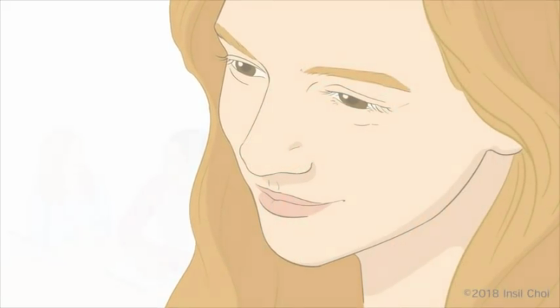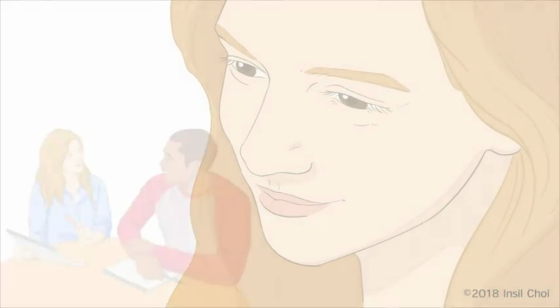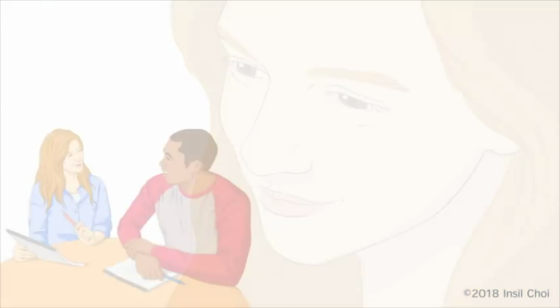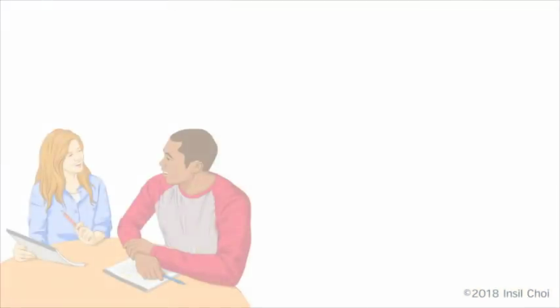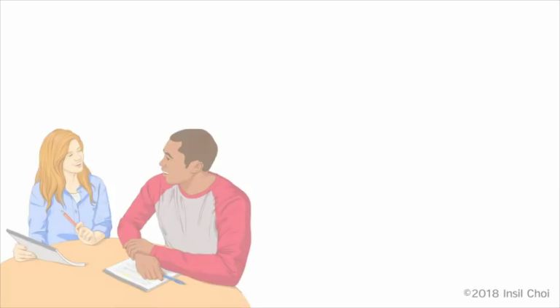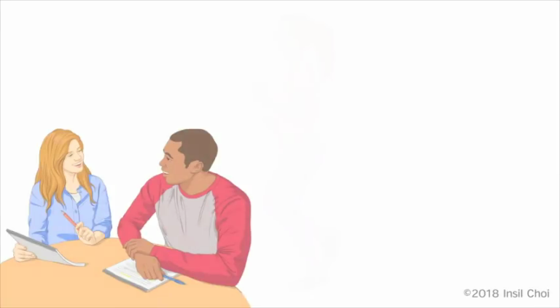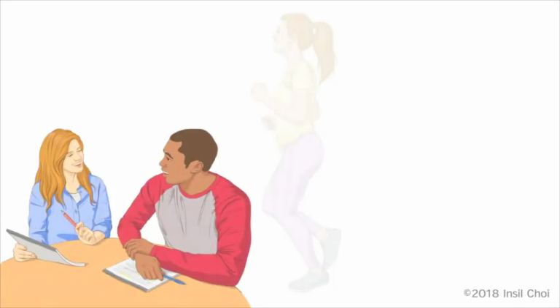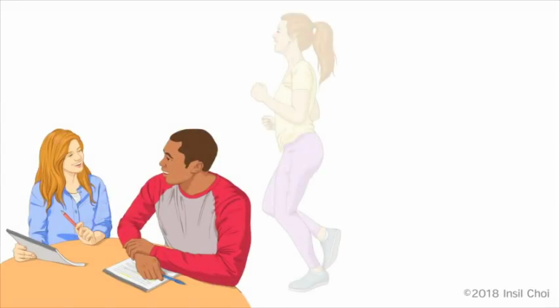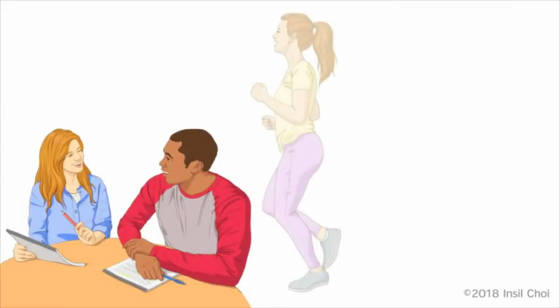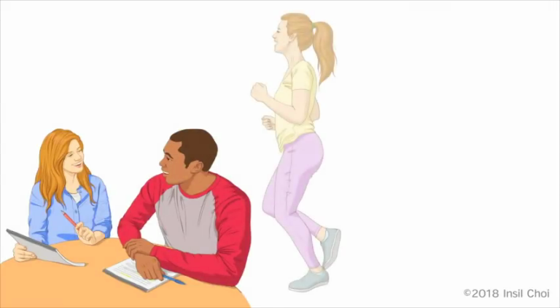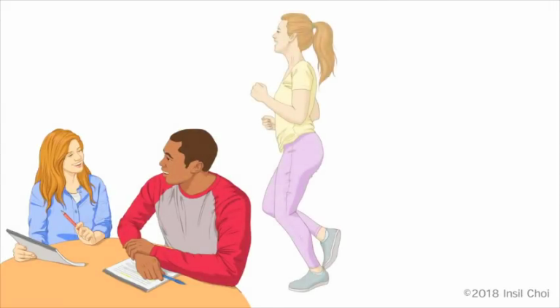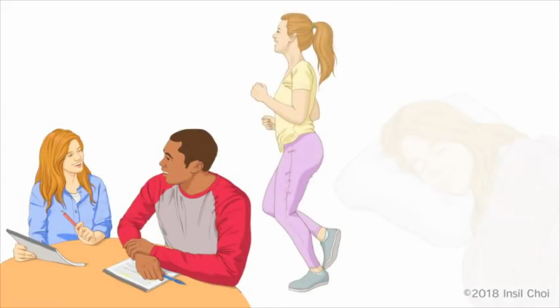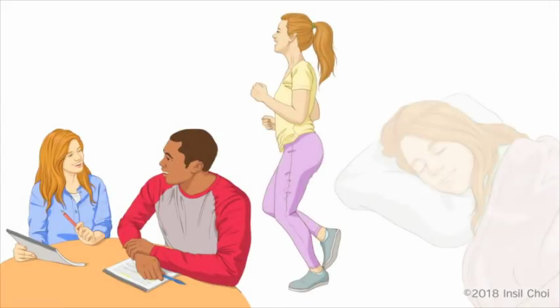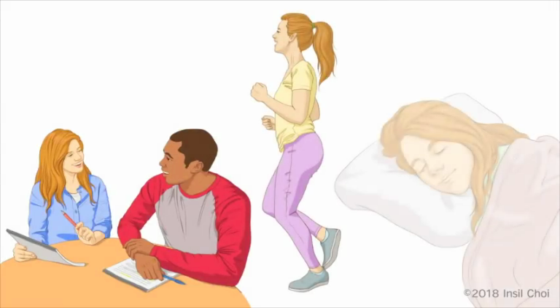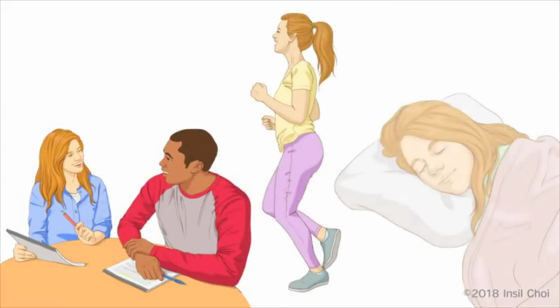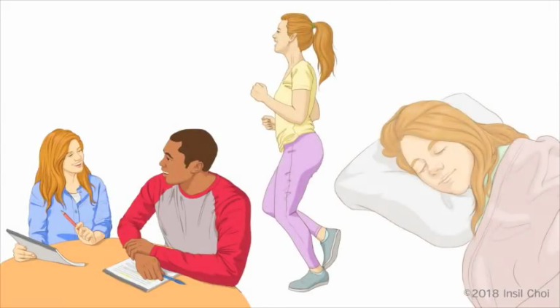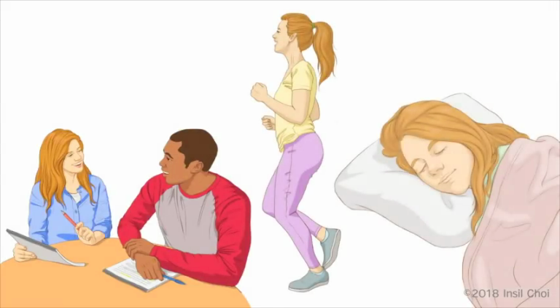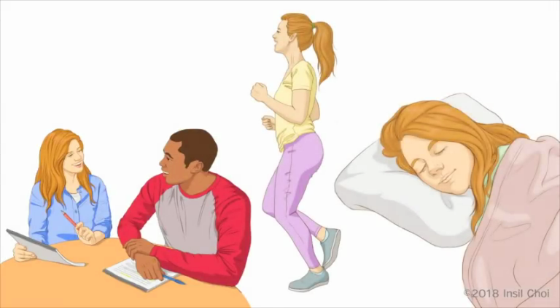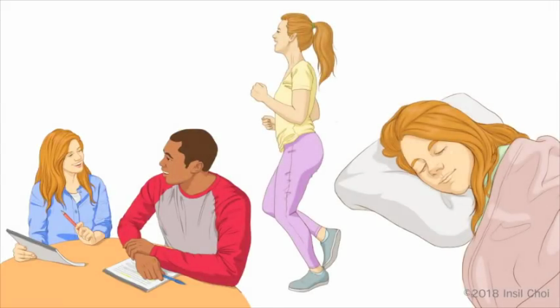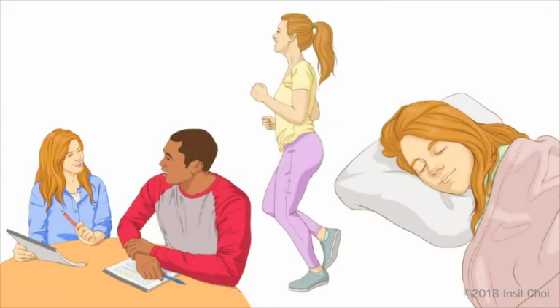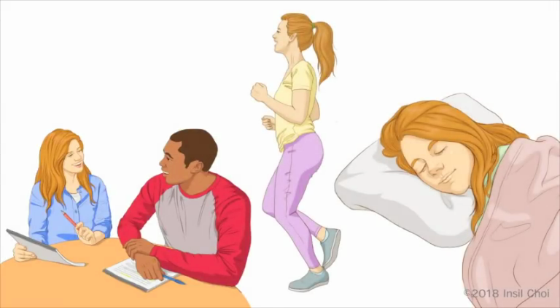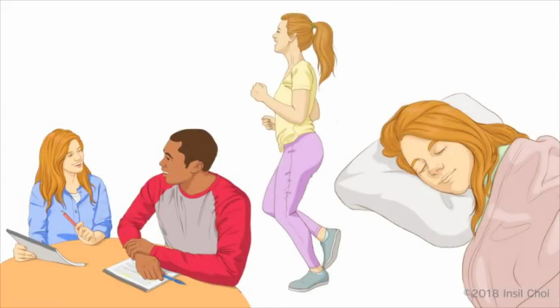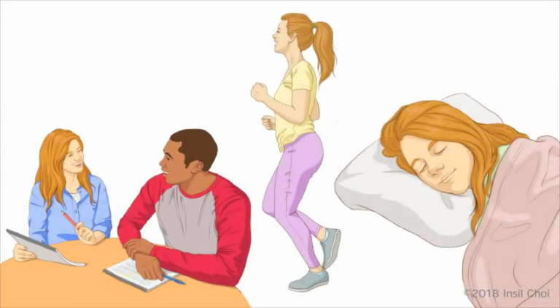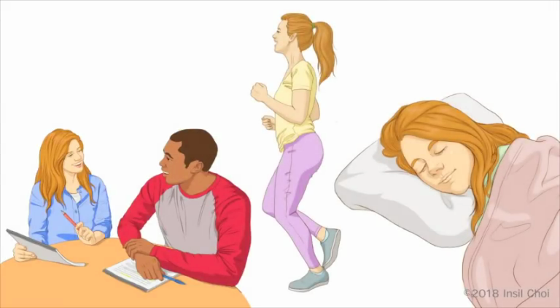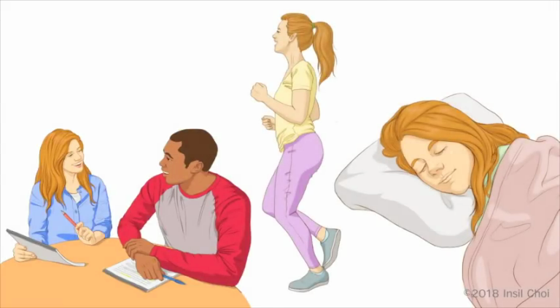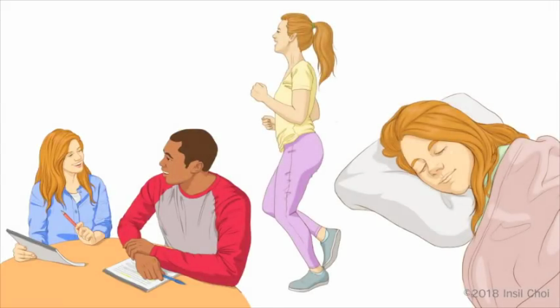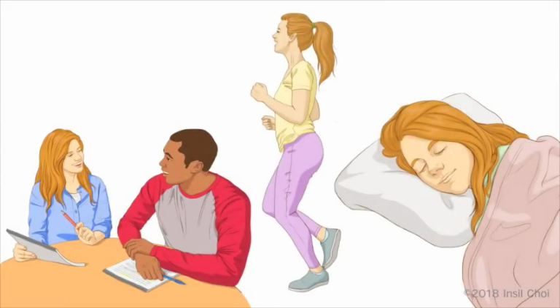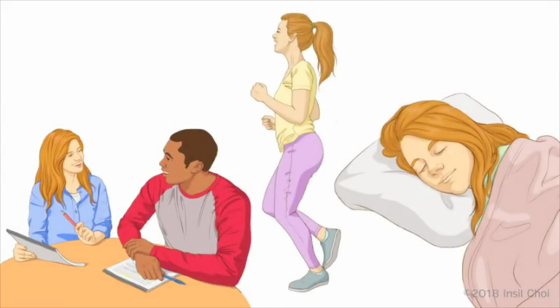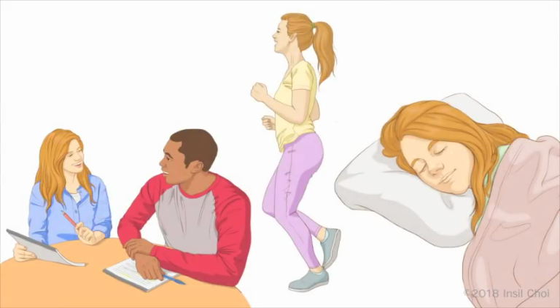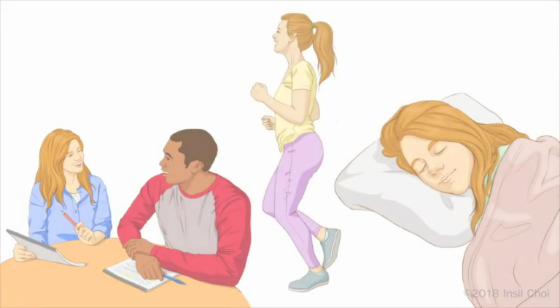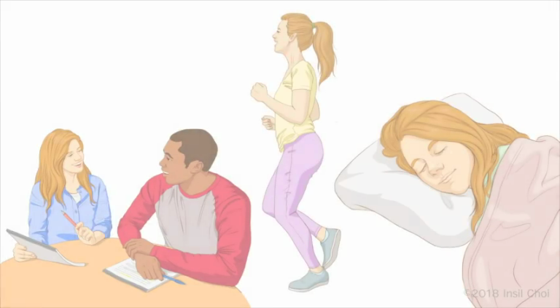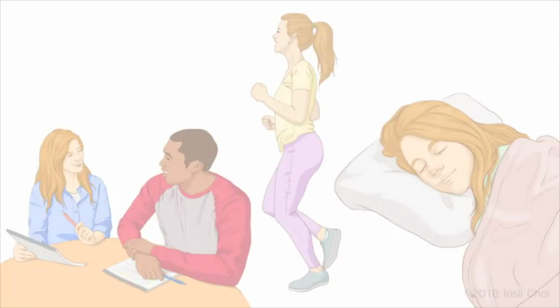With INSTENT, you can finally breathe easy and improve the quality of your daily life.